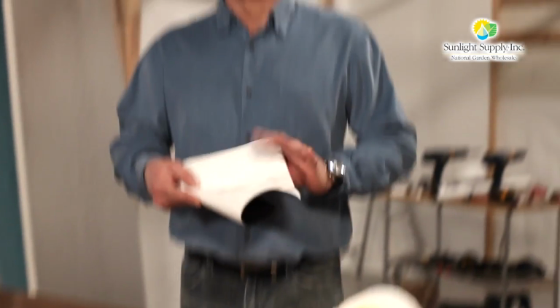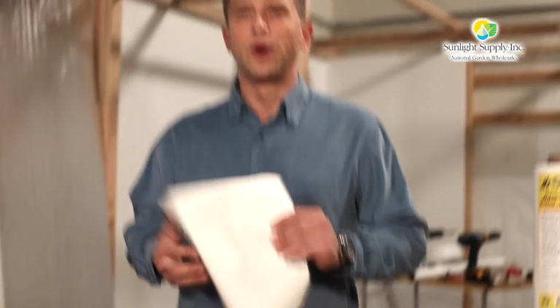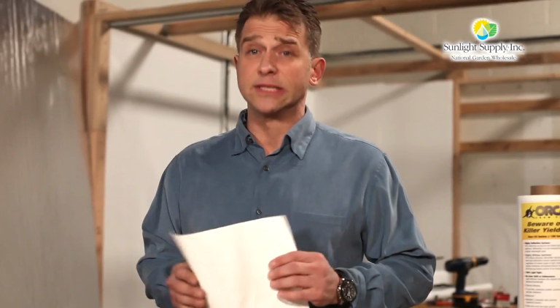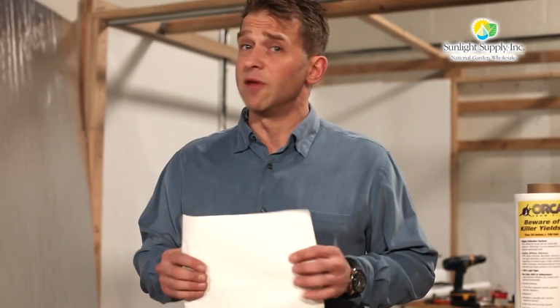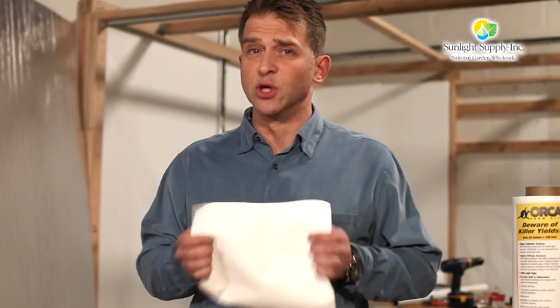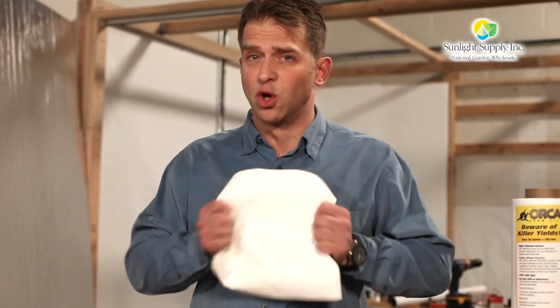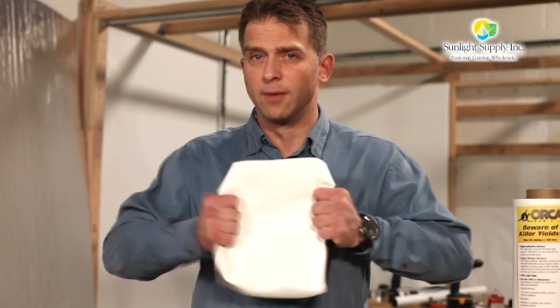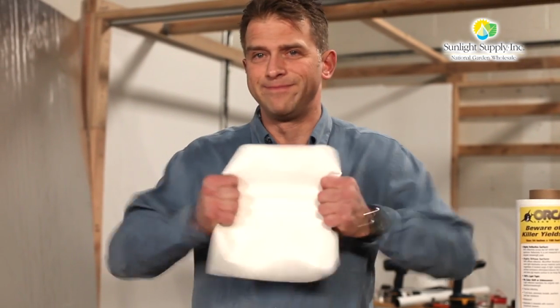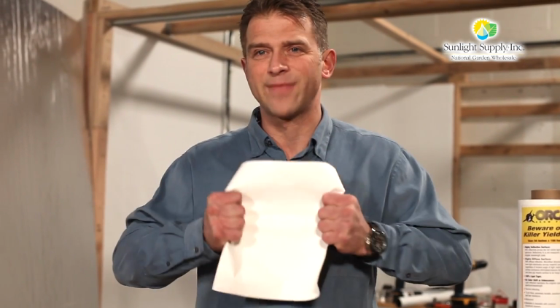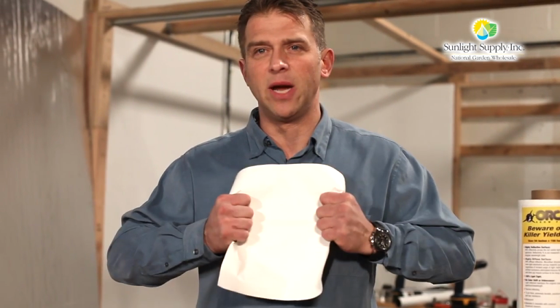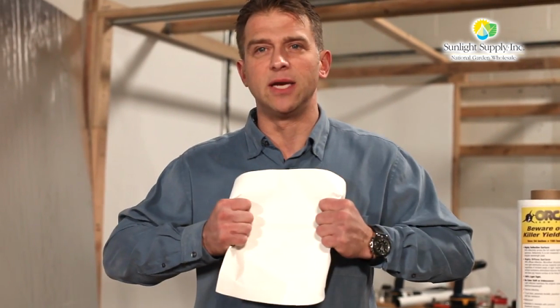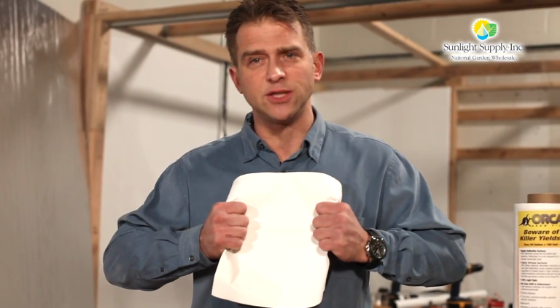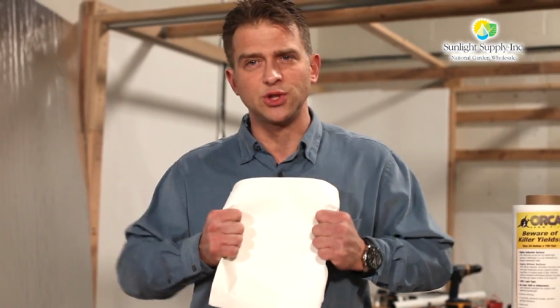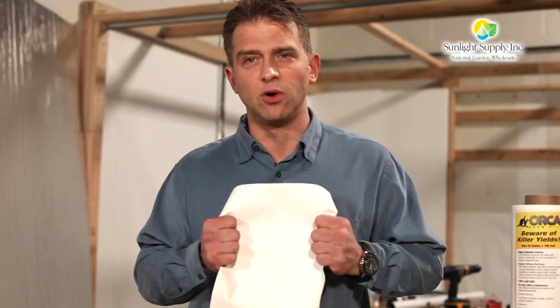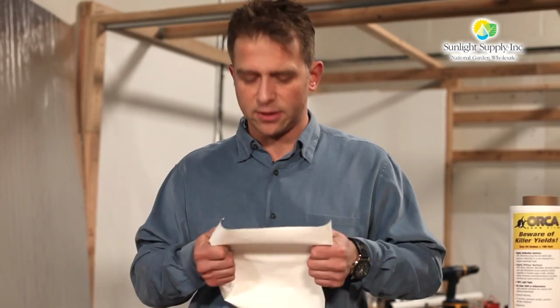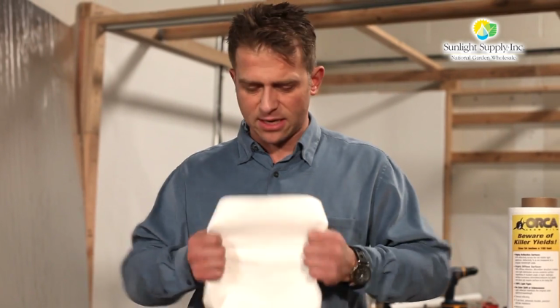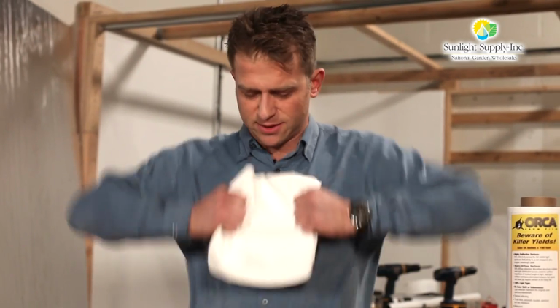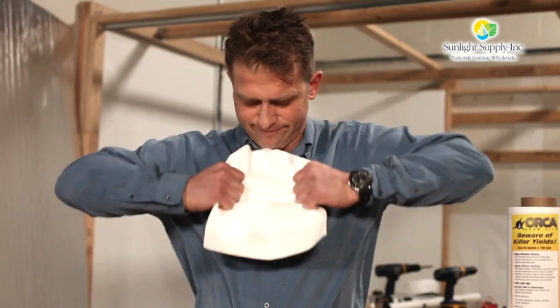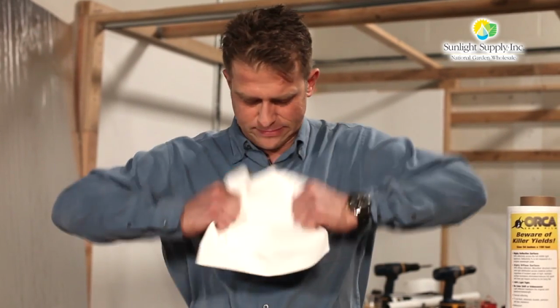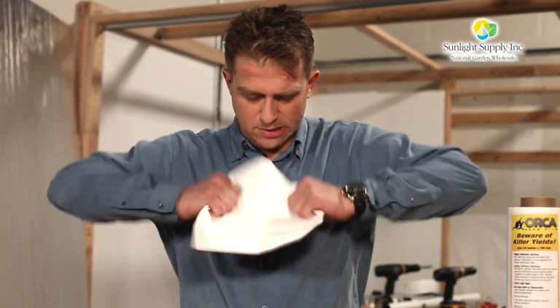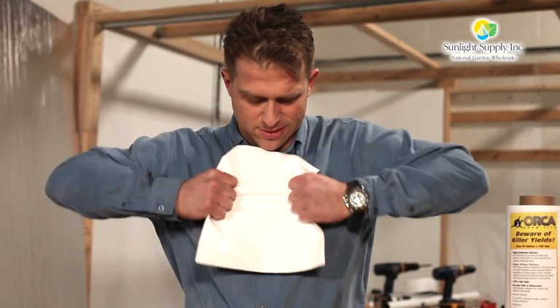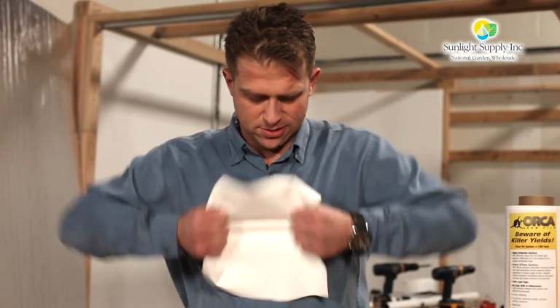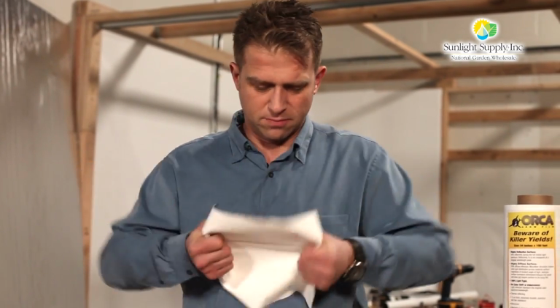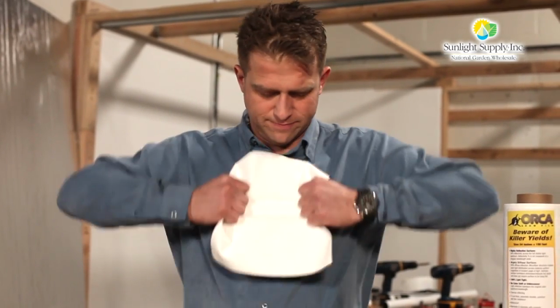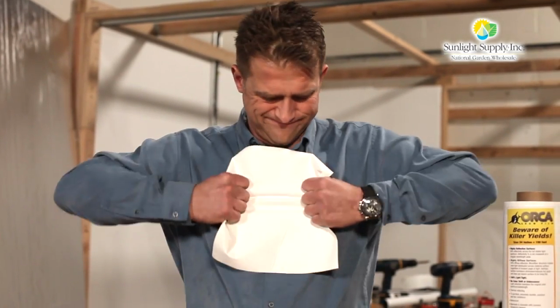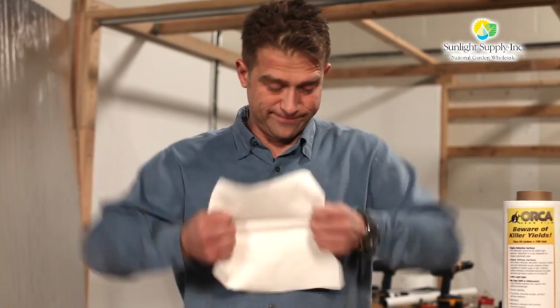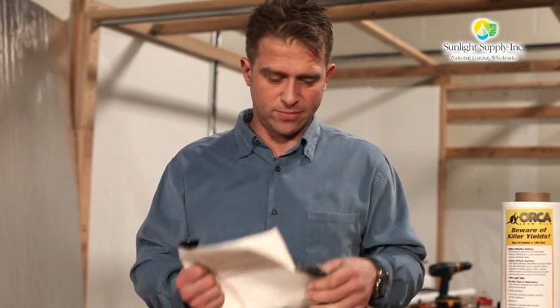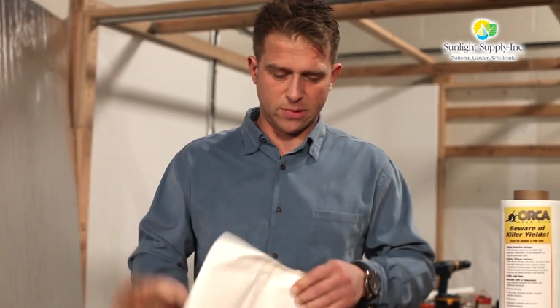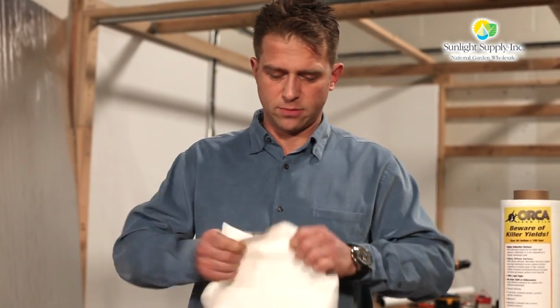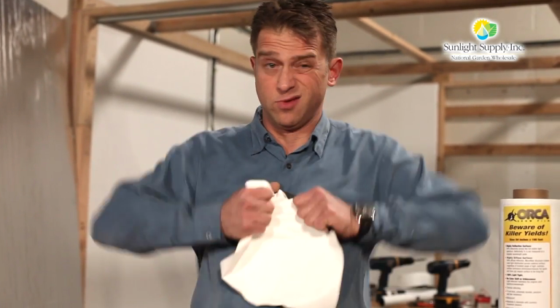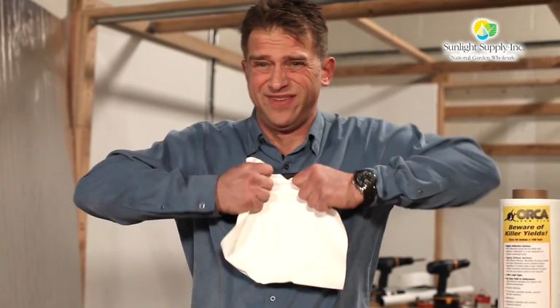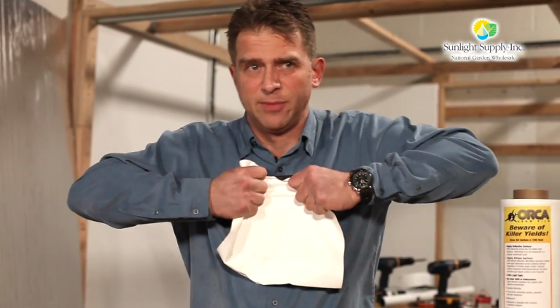Orca is 11mm strong, making it easy to install without tears or damage.